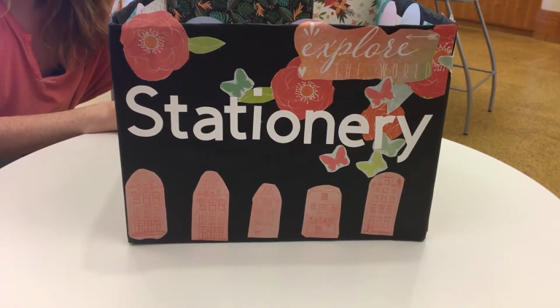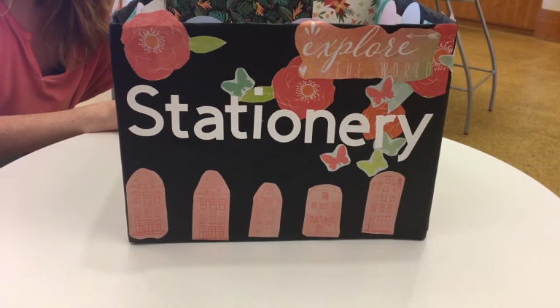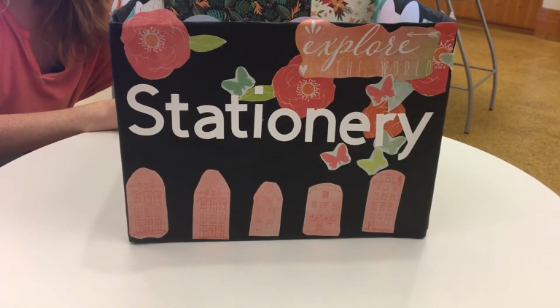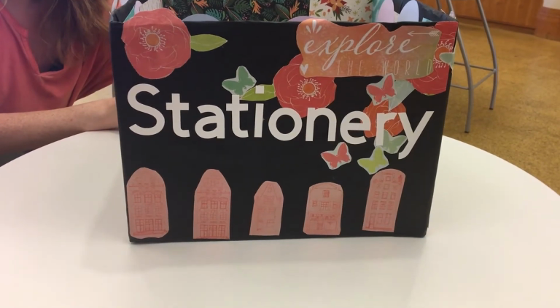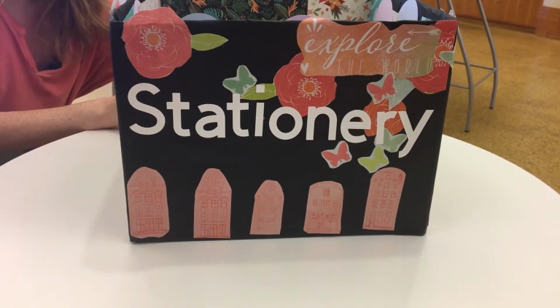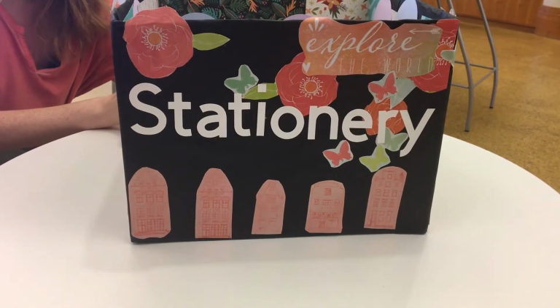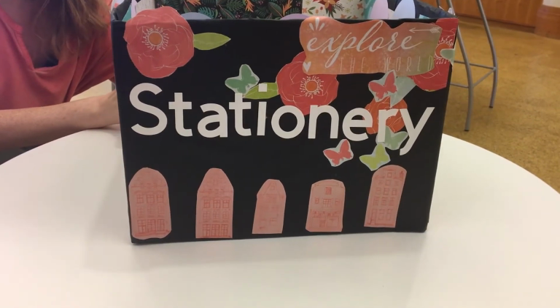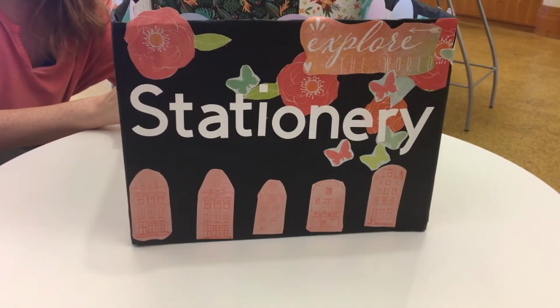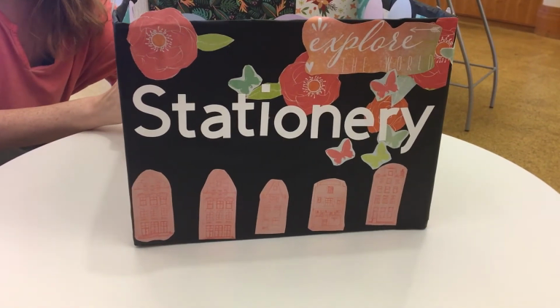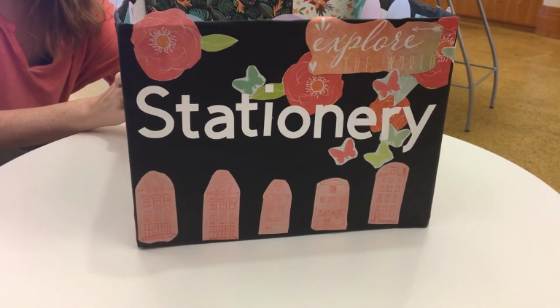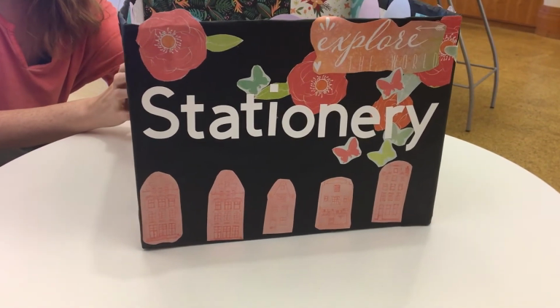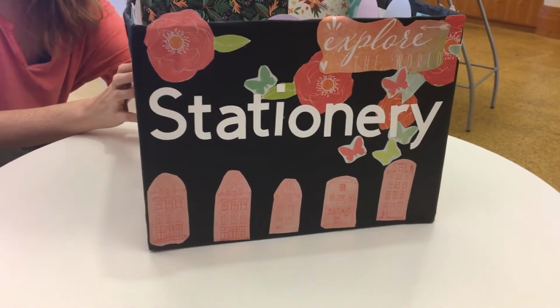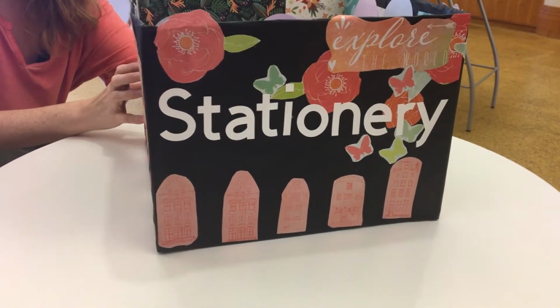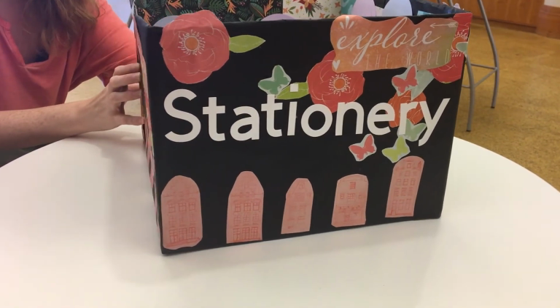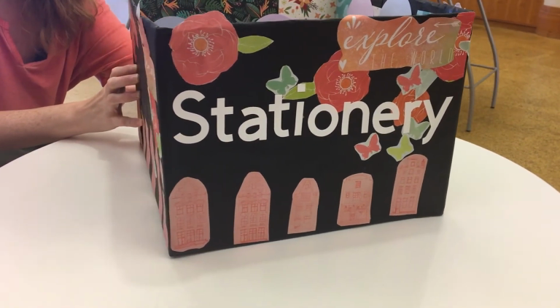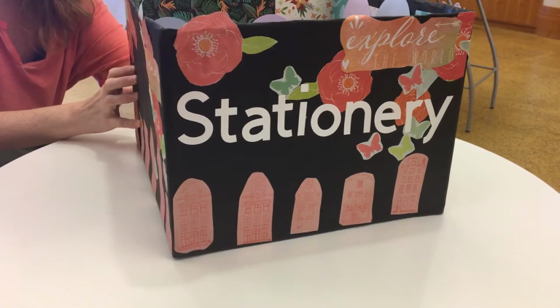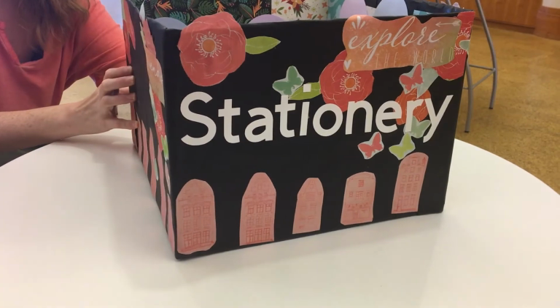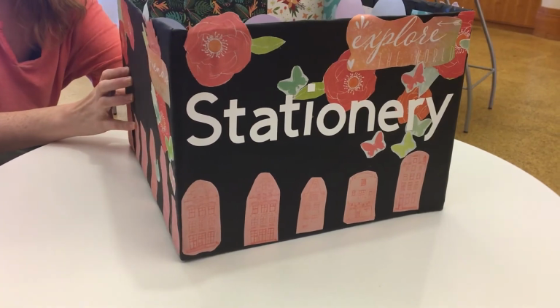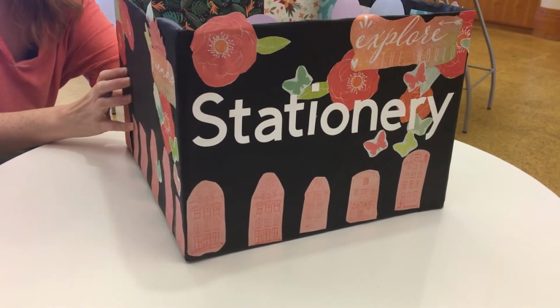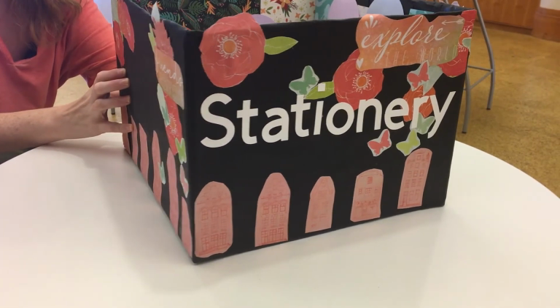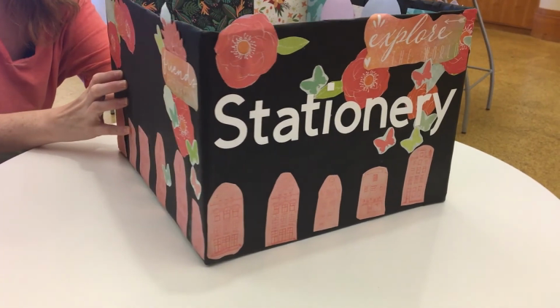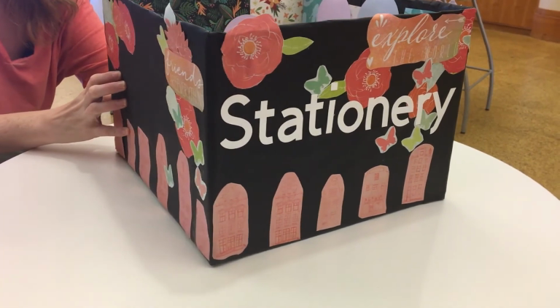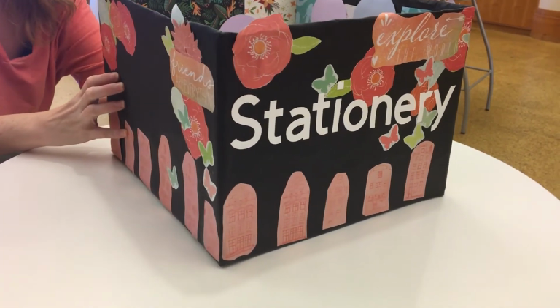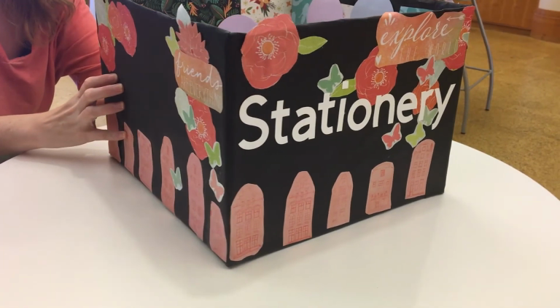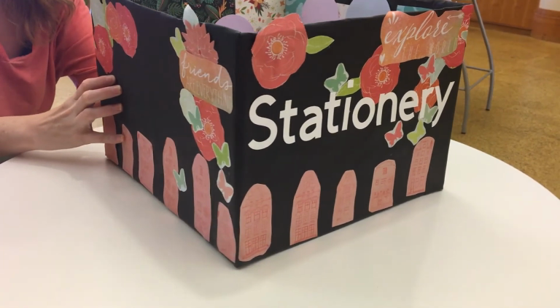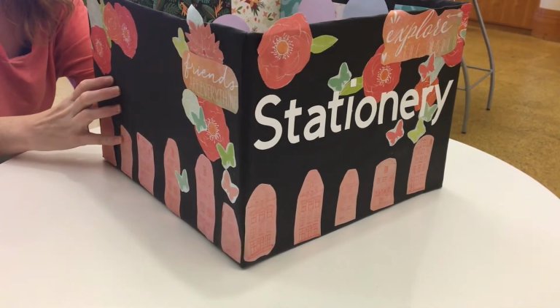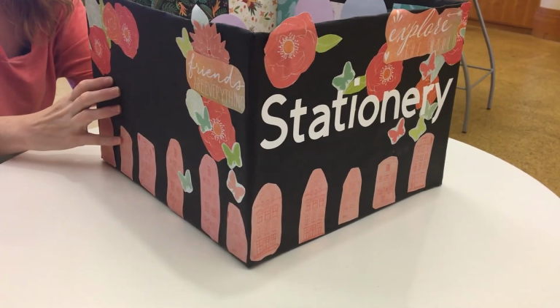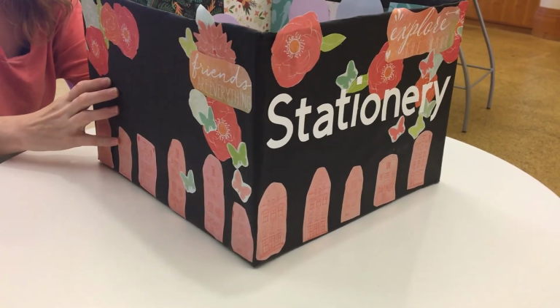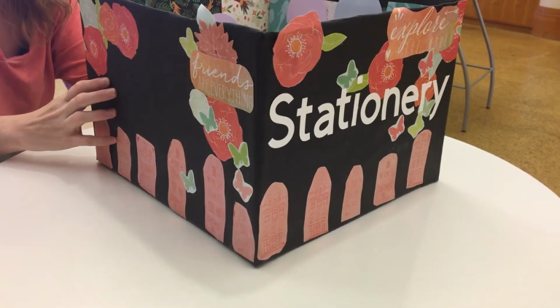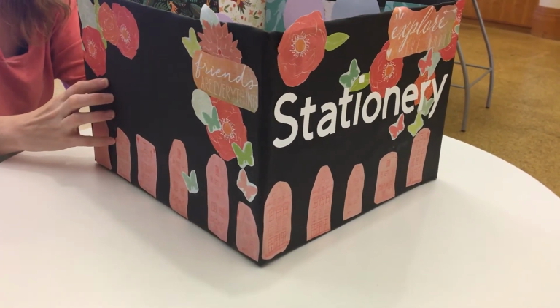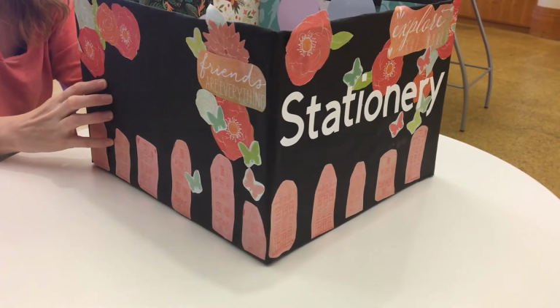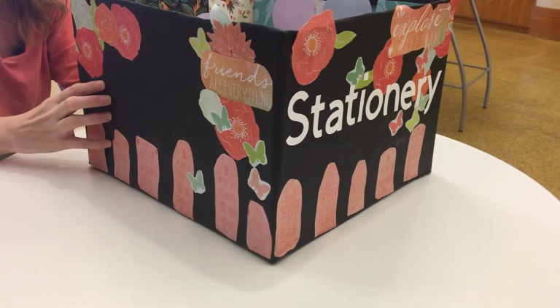There you go! A super easy way to recycle old boxes and spruce up any messy closet.